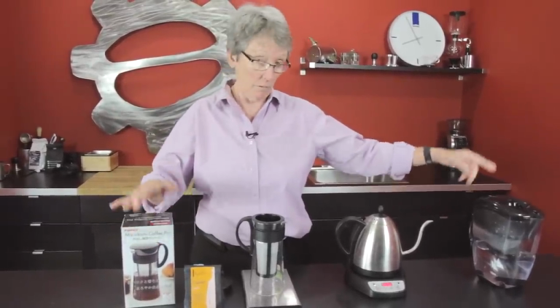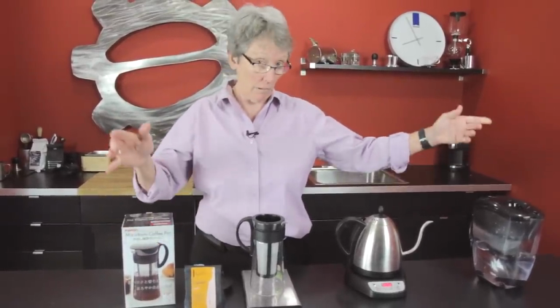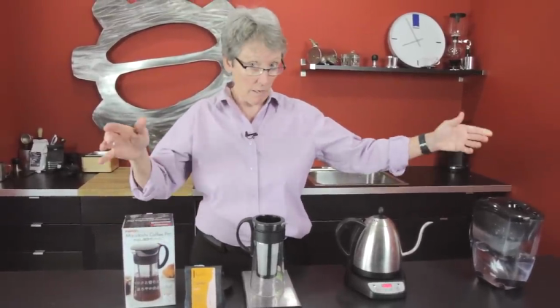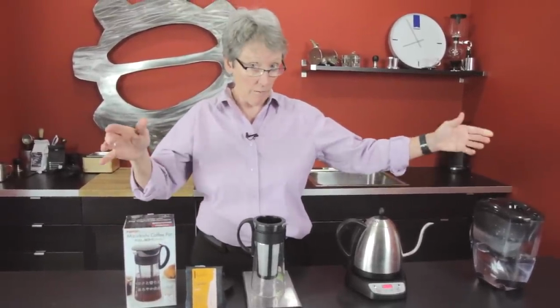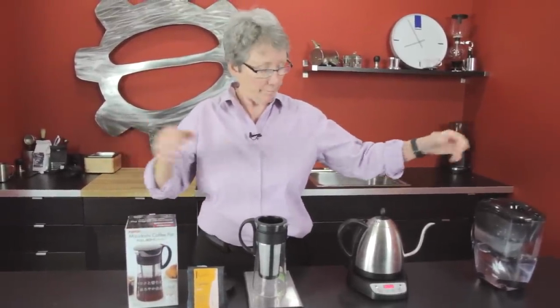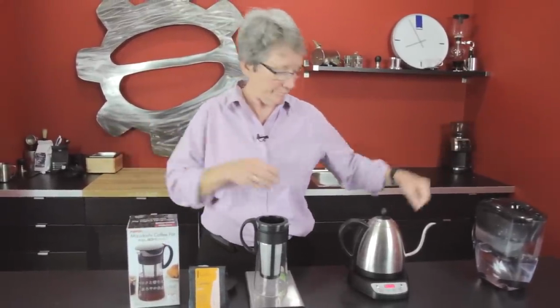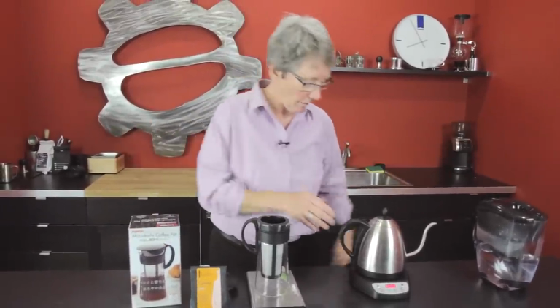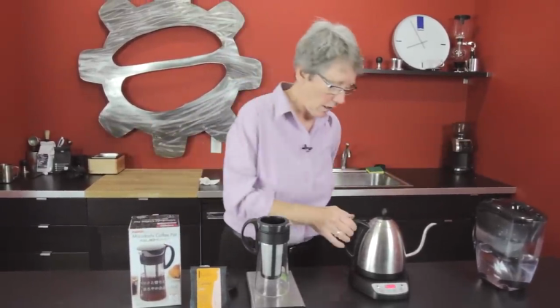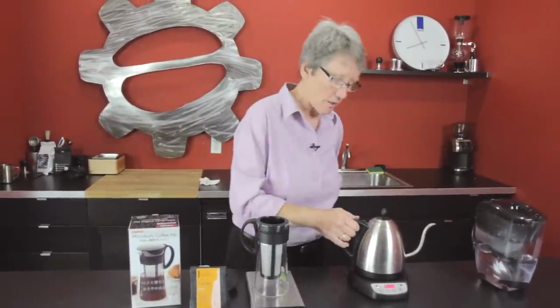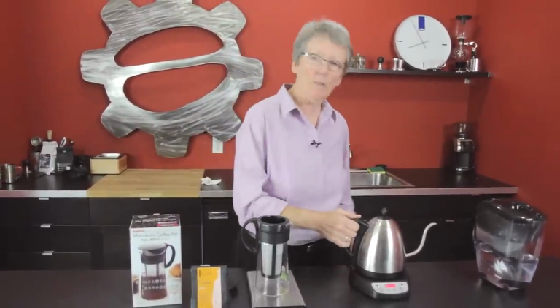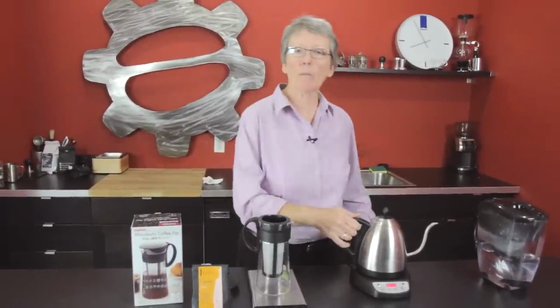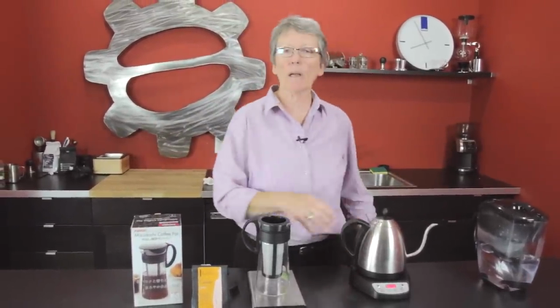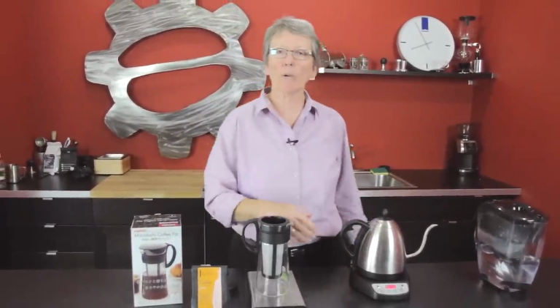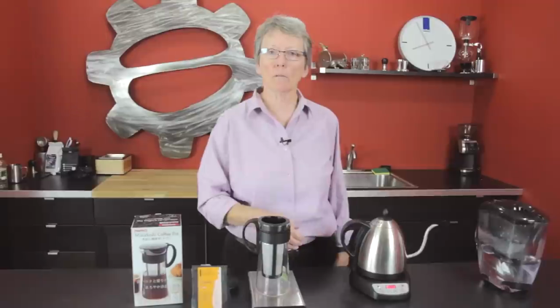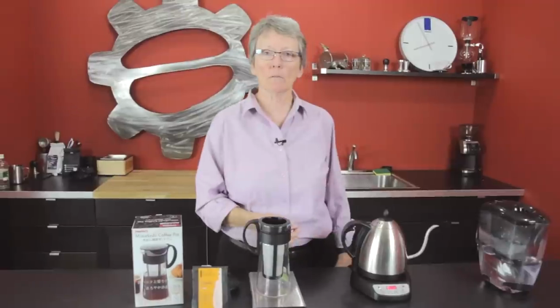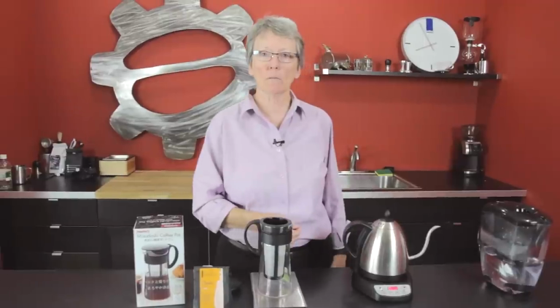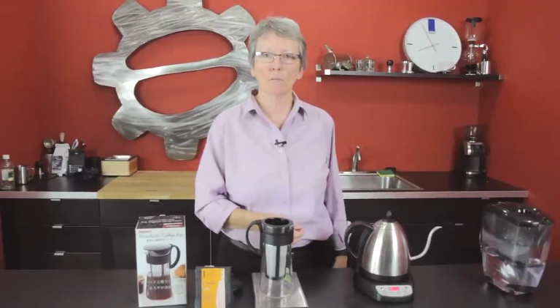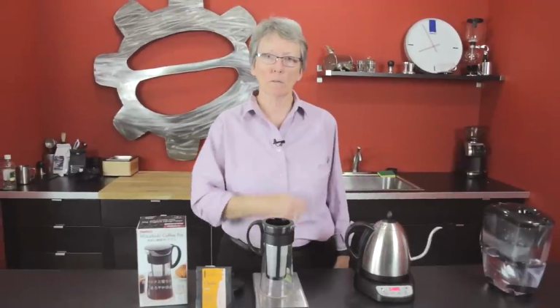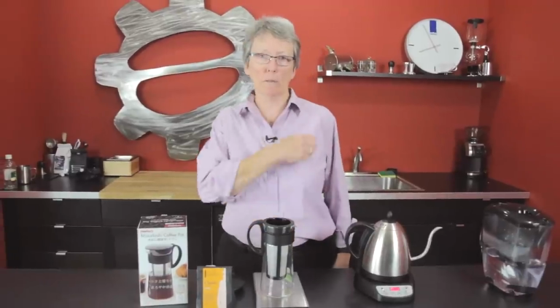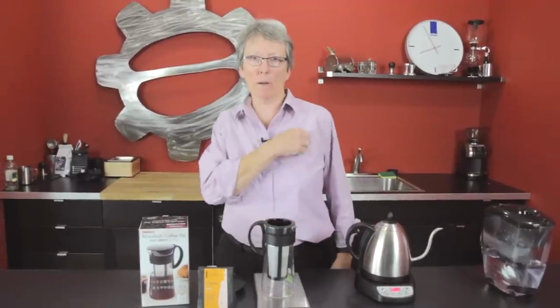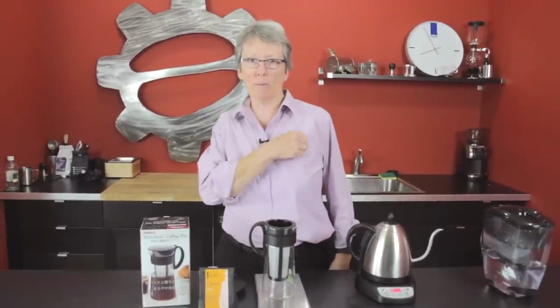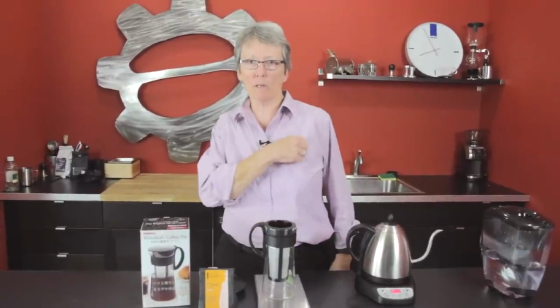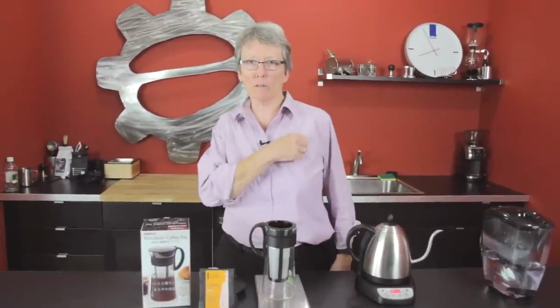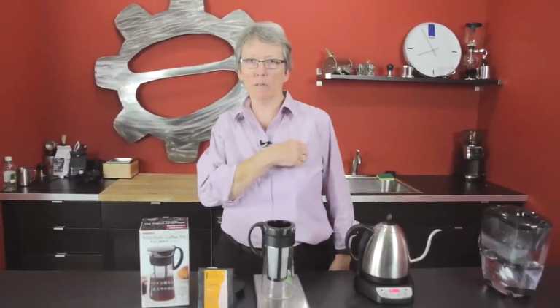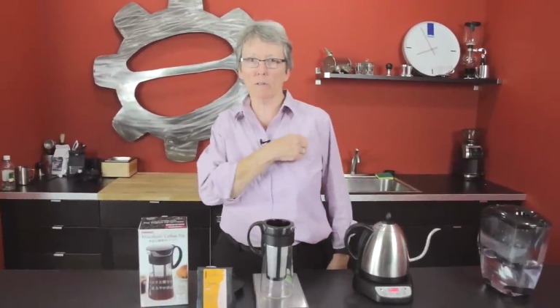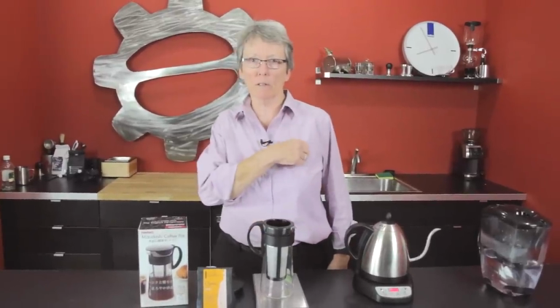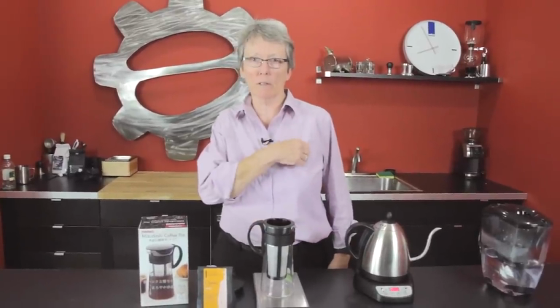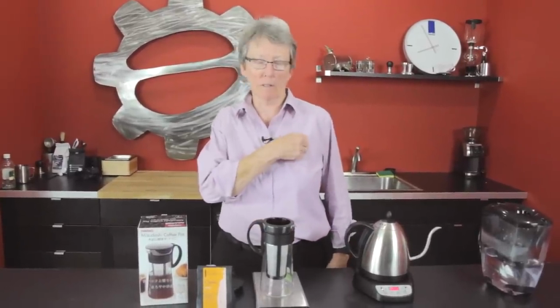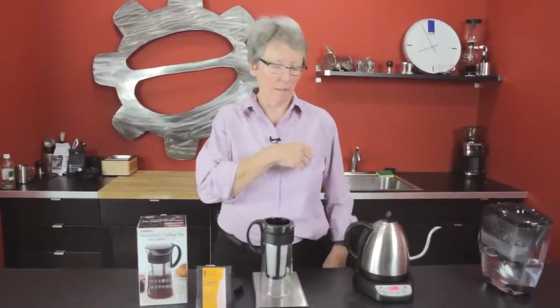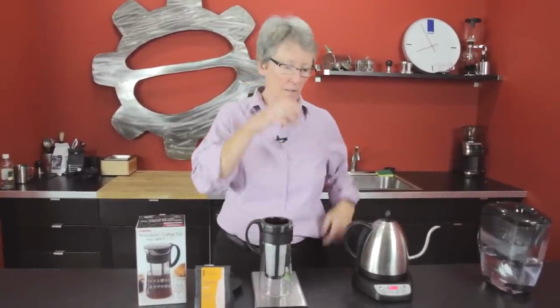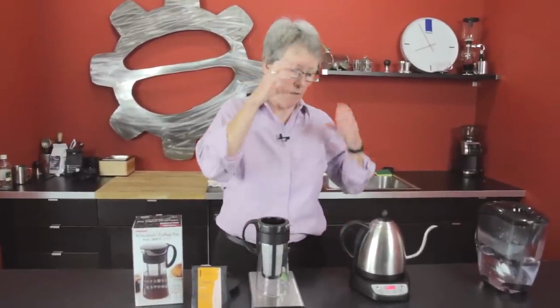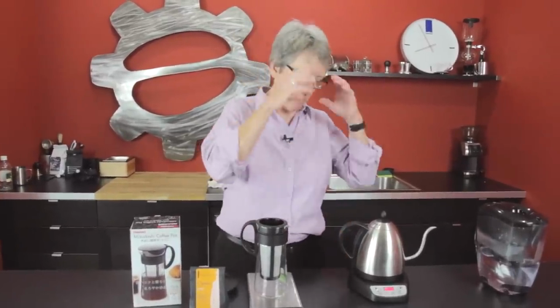You ready? I should have on my lab coat with the pocket protector and the glasses.